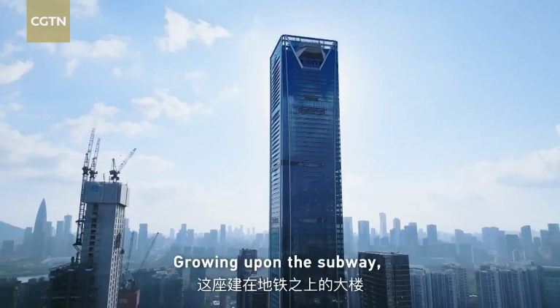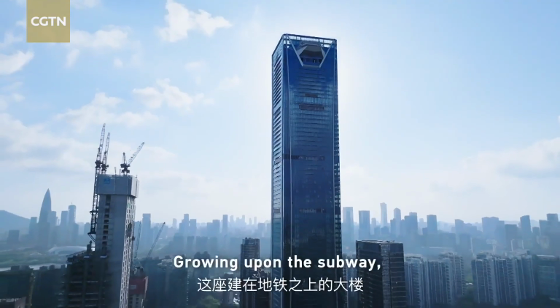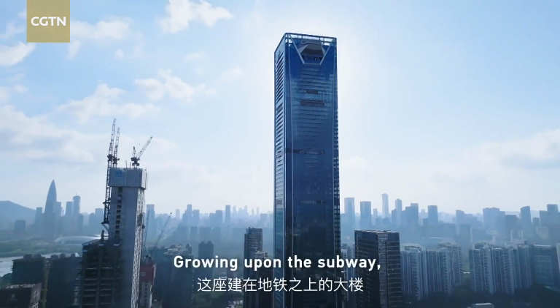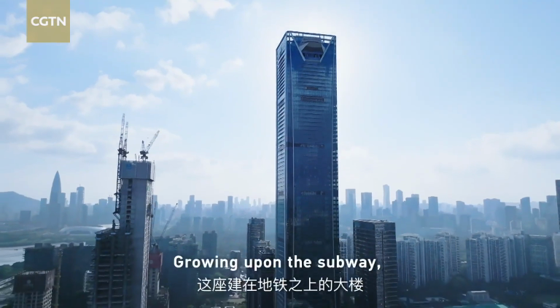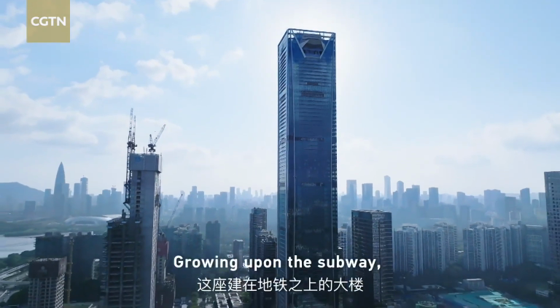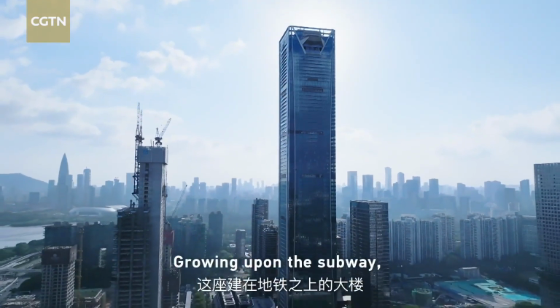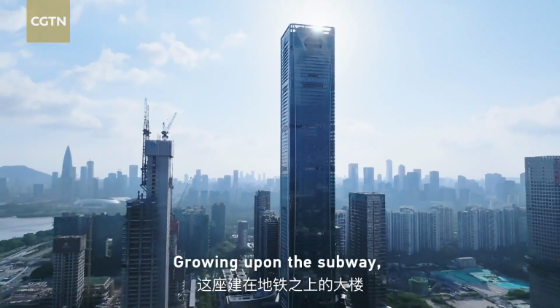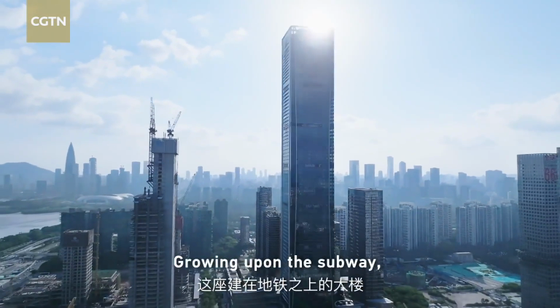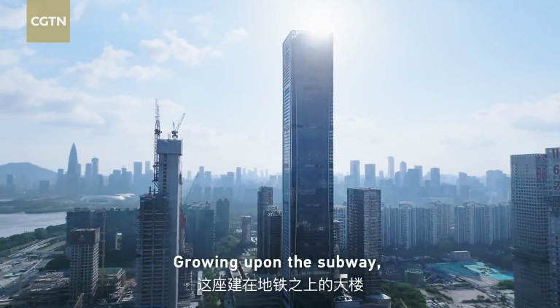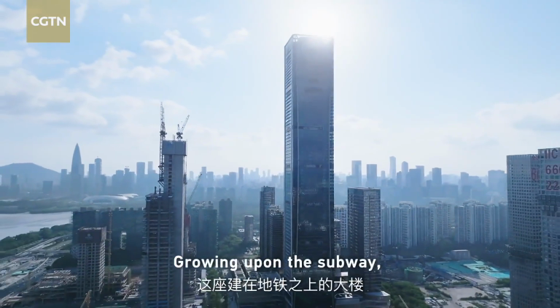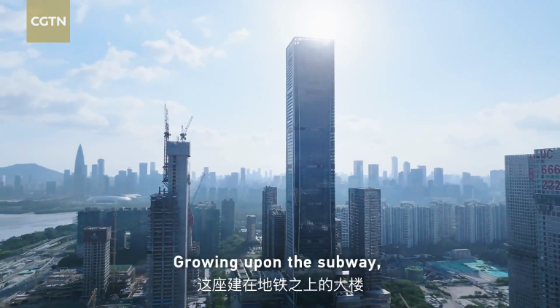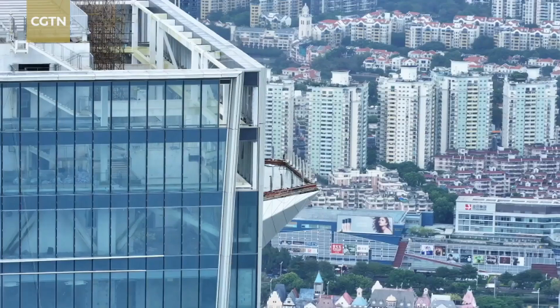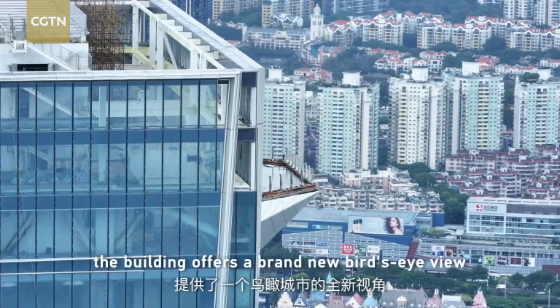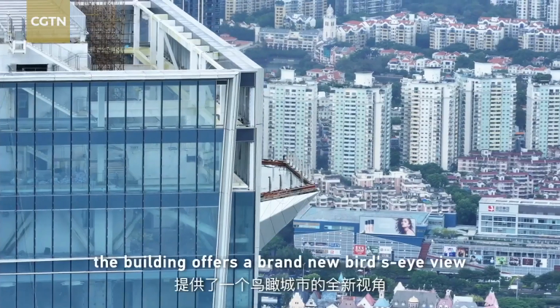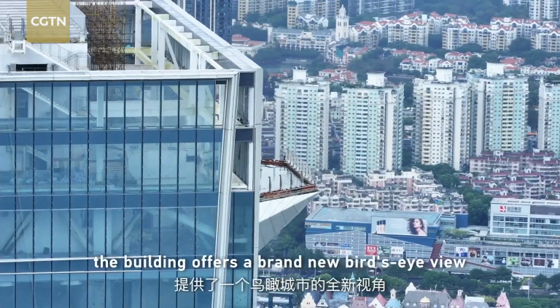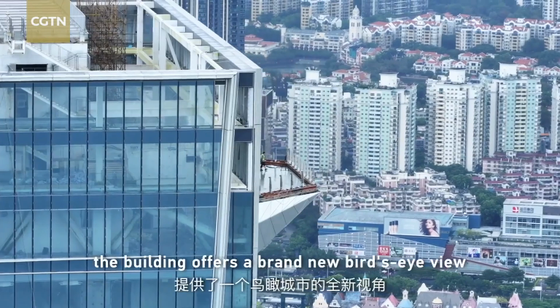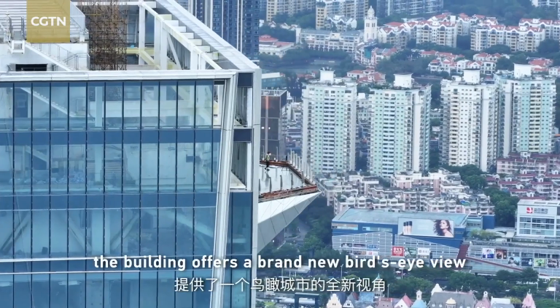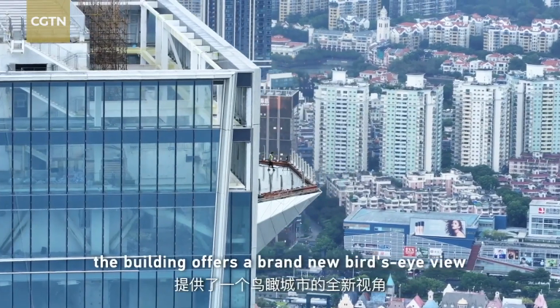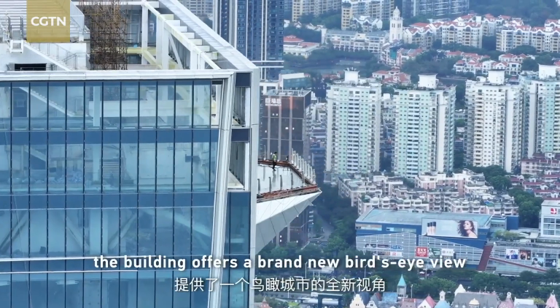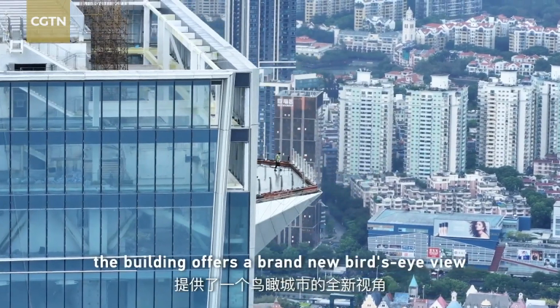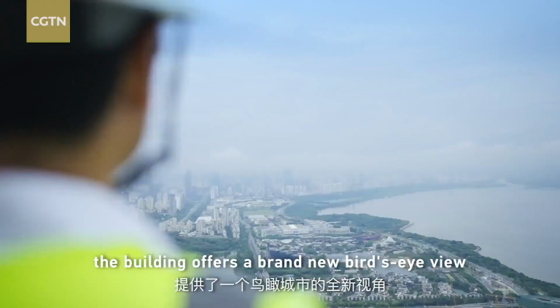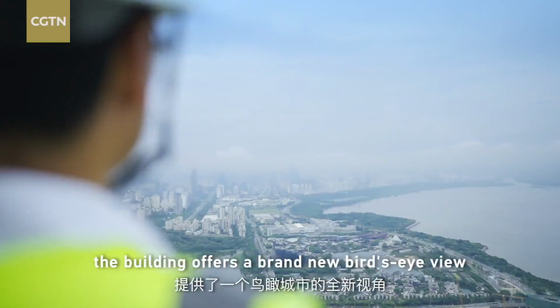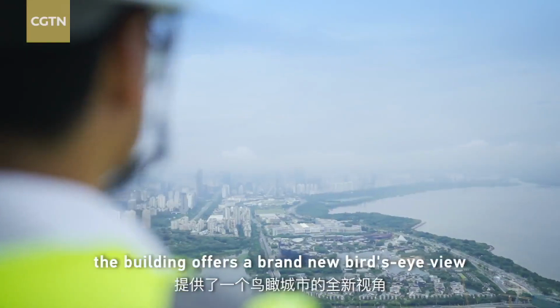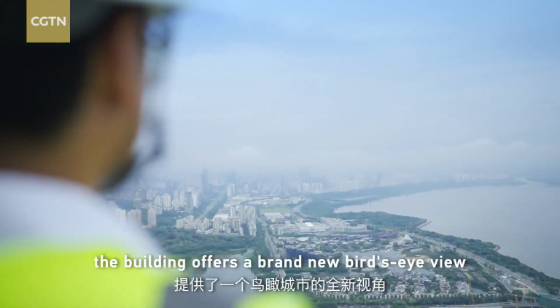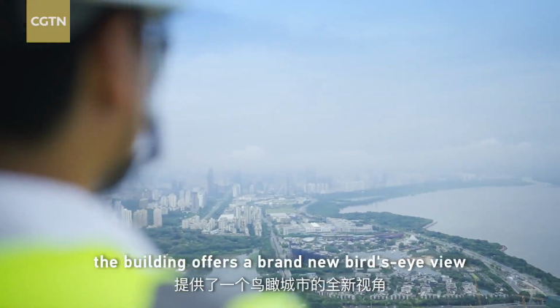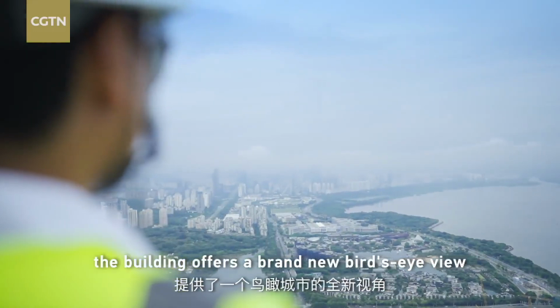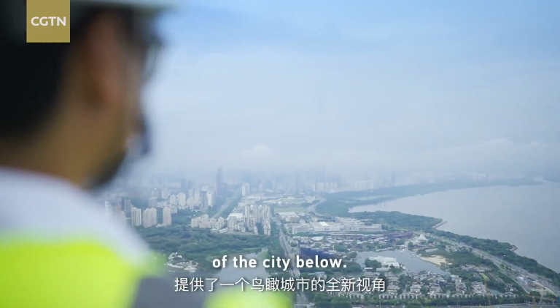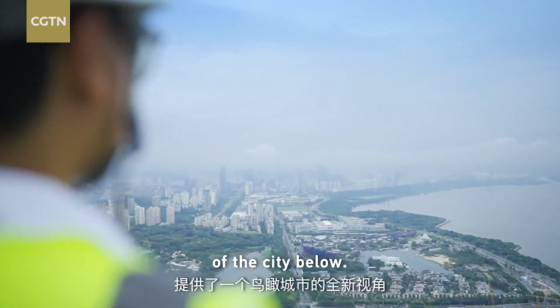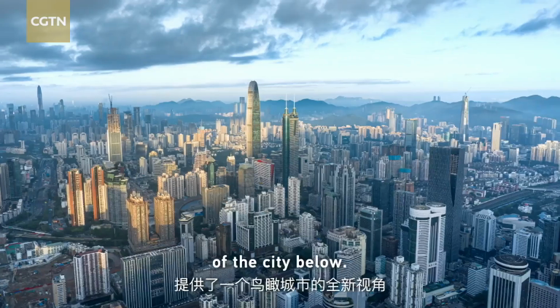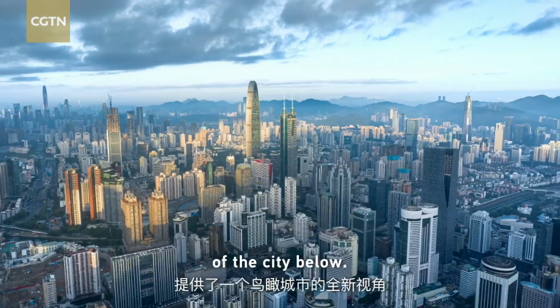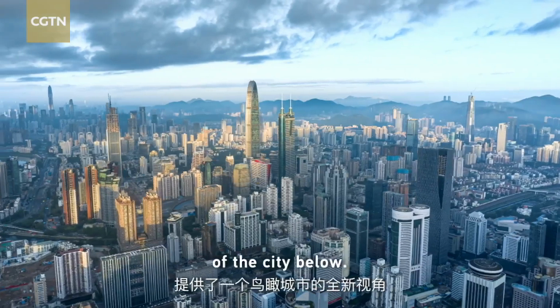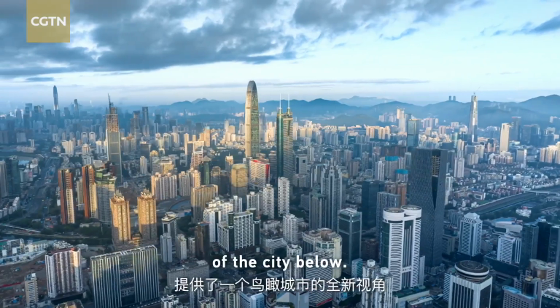Growing upon the subway, the building offers a brand-new bird's-eye view of the city below.